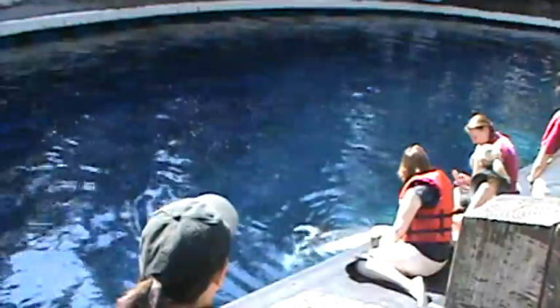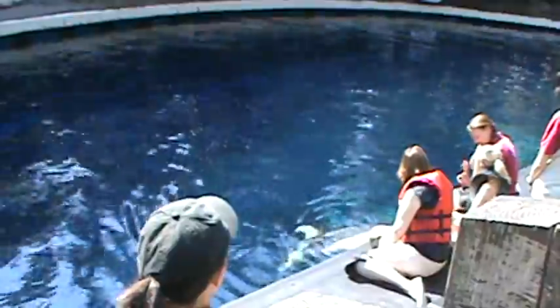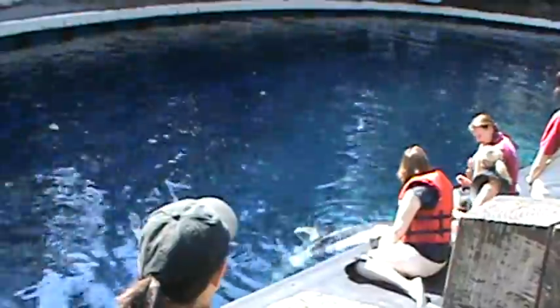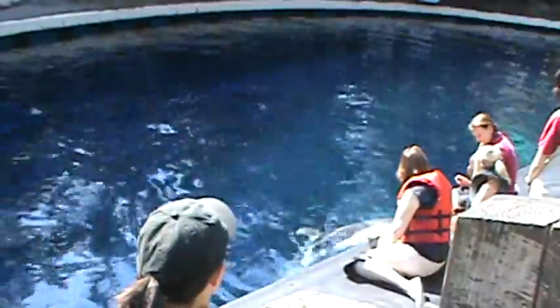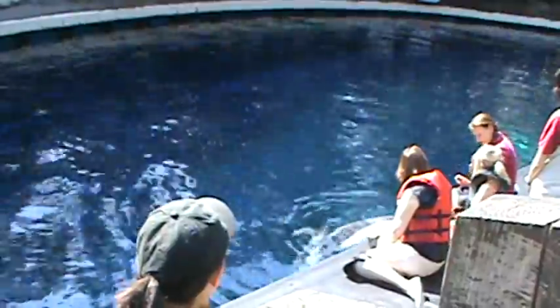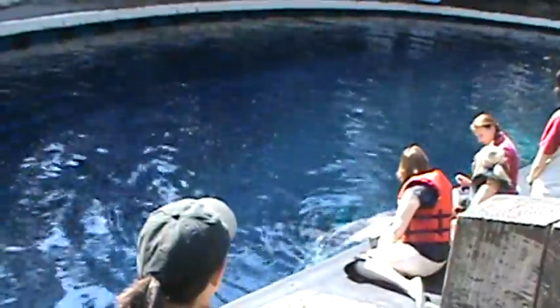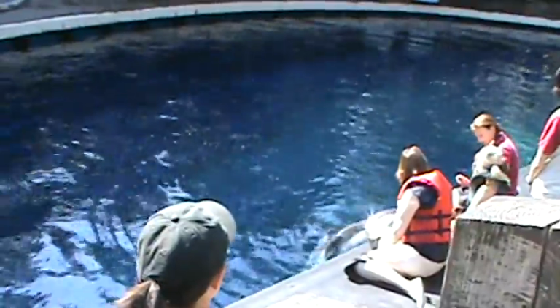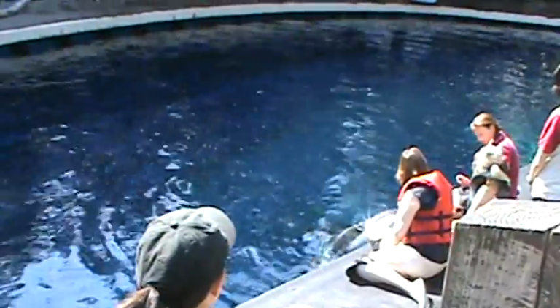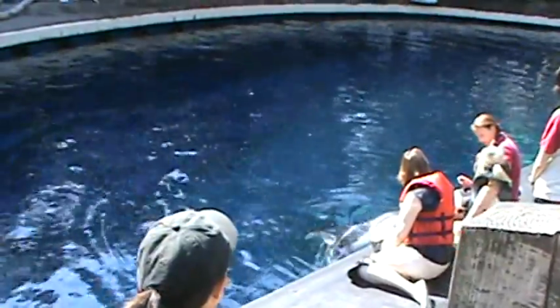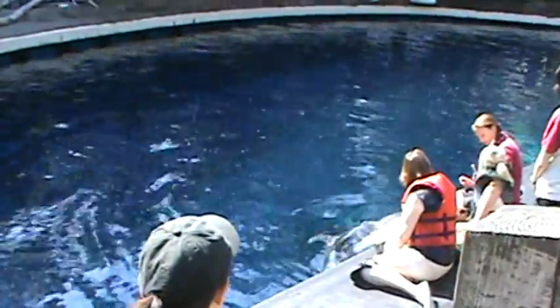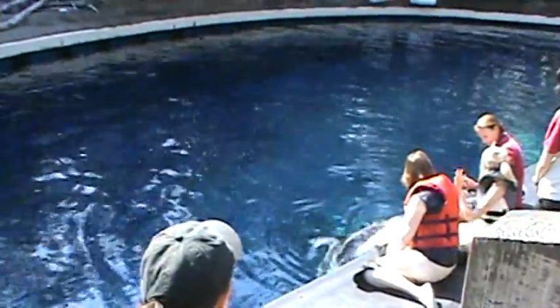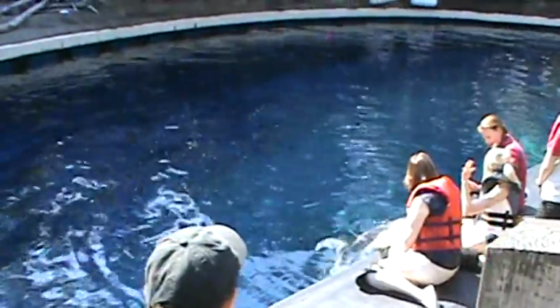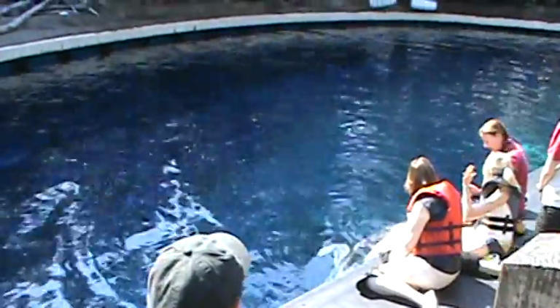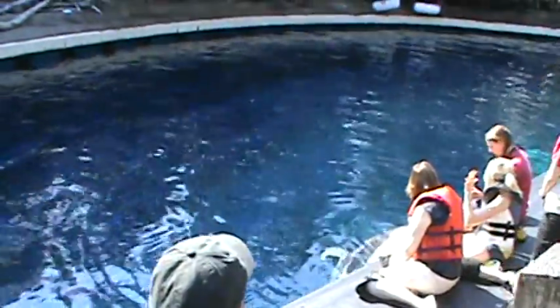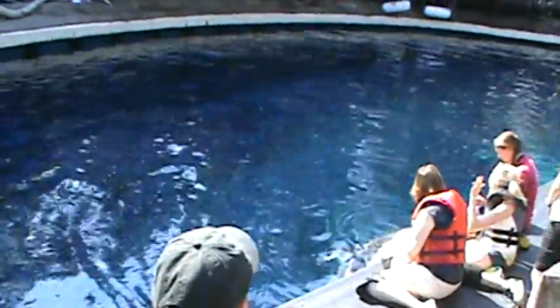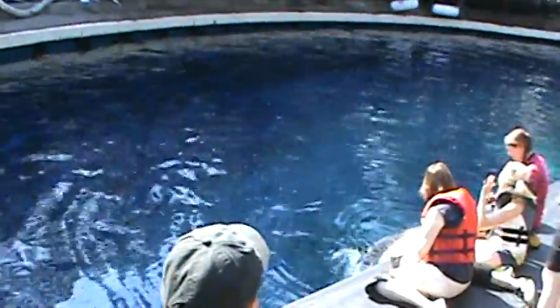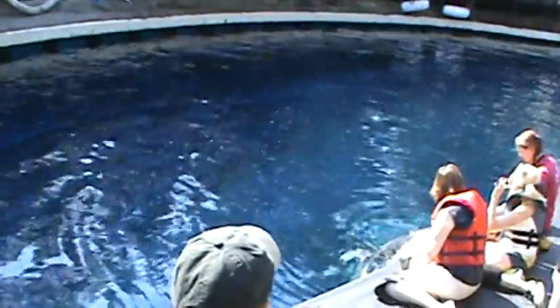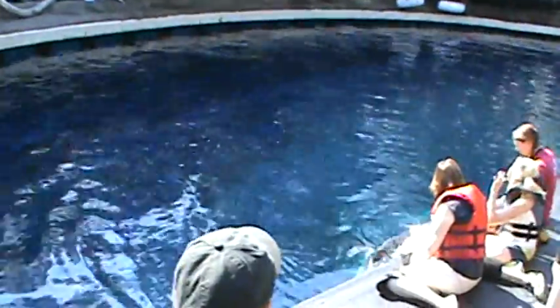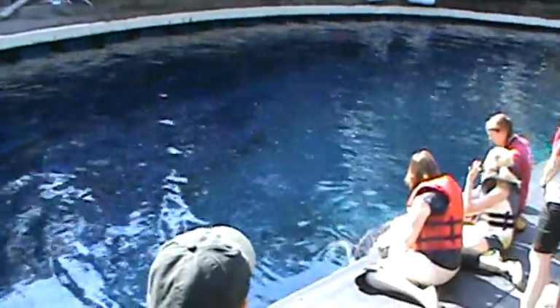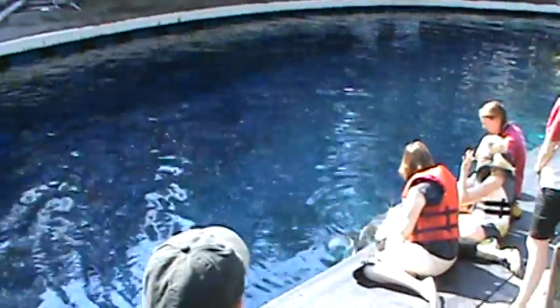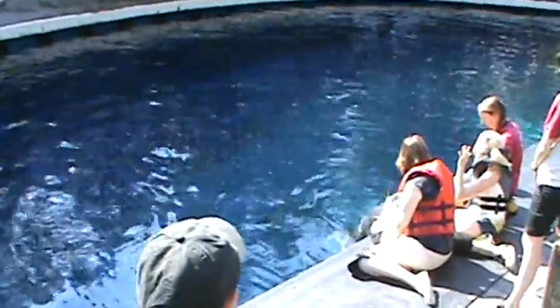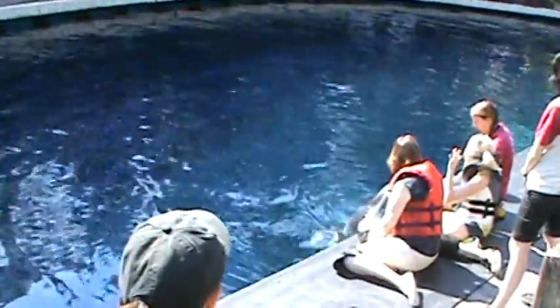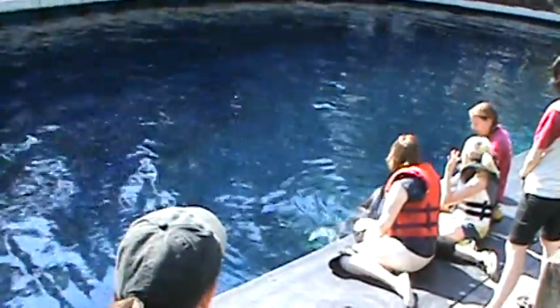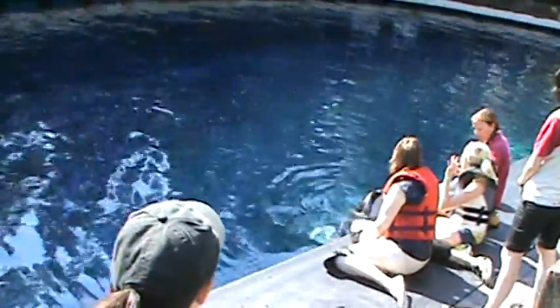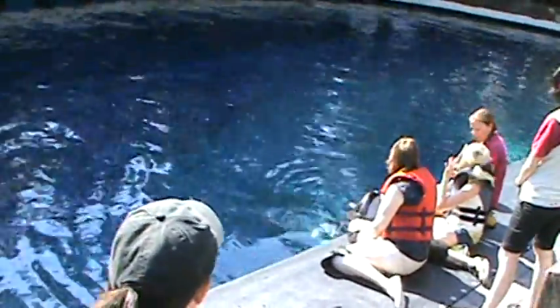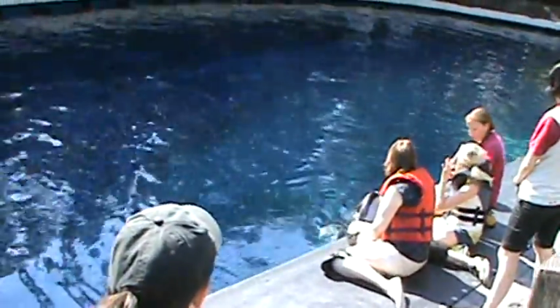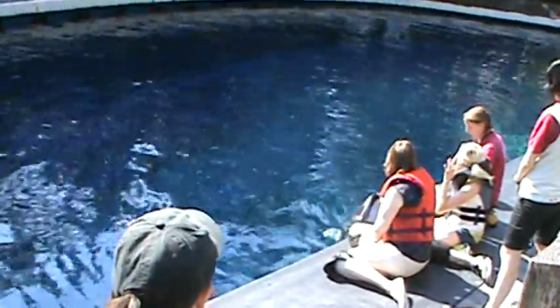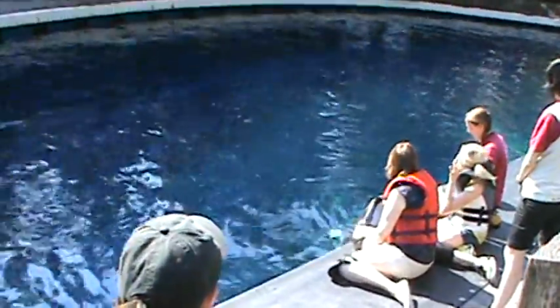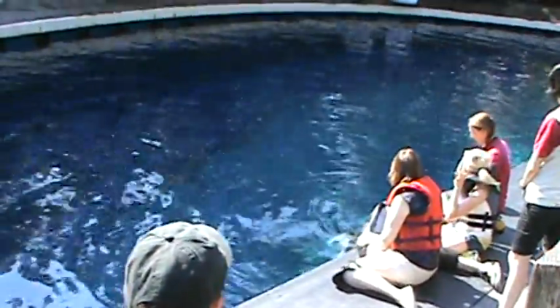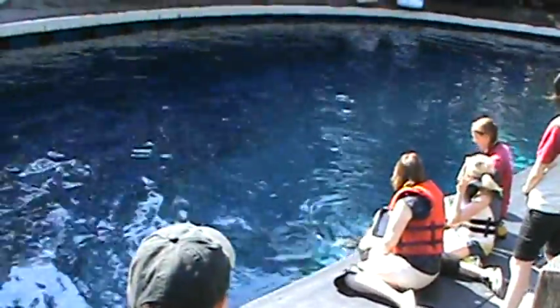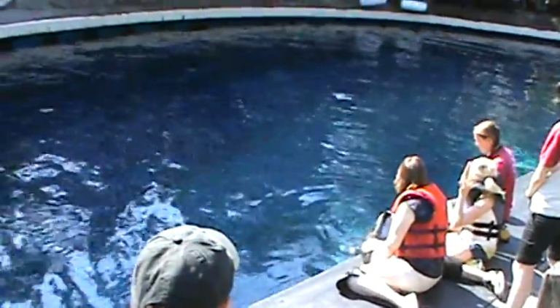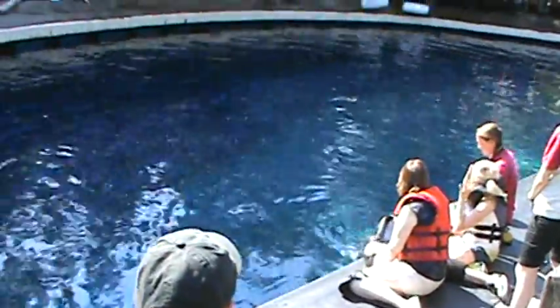Have you had blood drawn? You ever go to the doctor's office? Right here in the middle, somewhere on your arm, right?